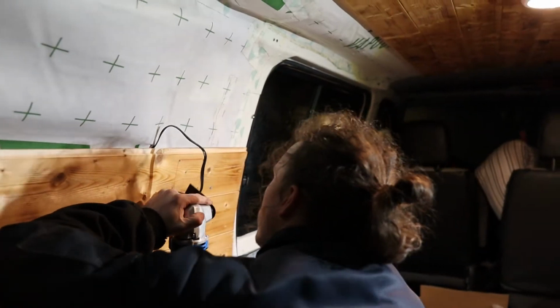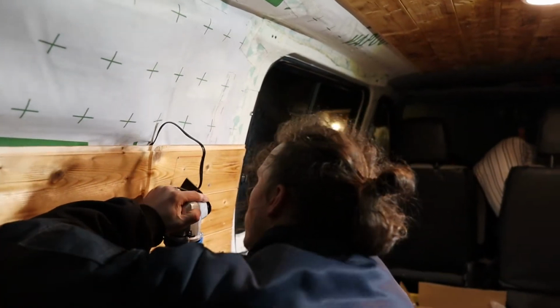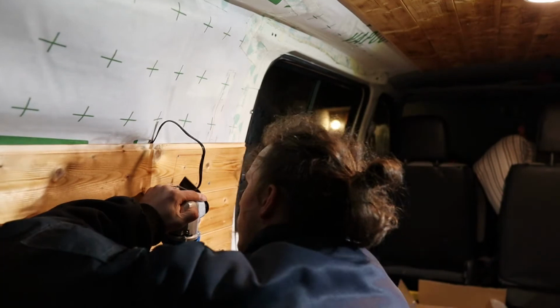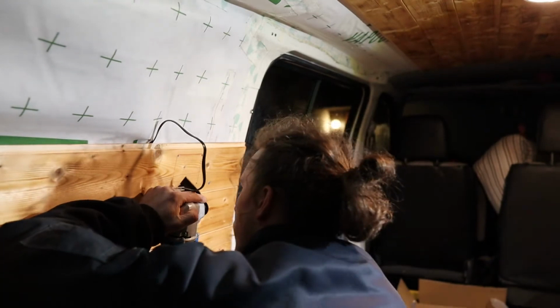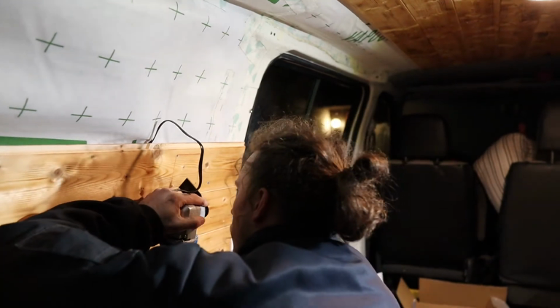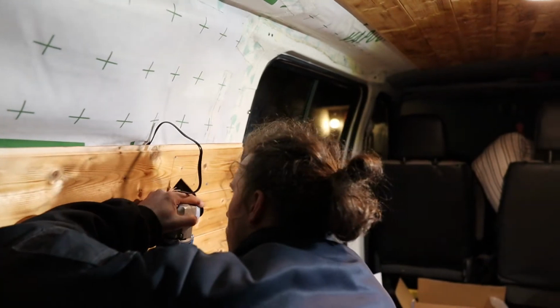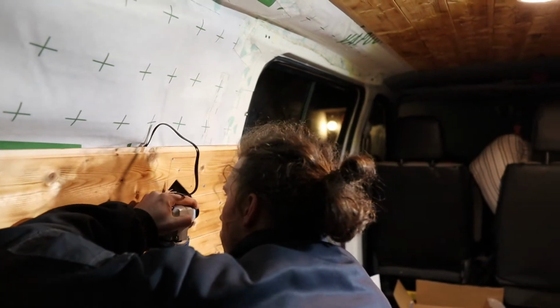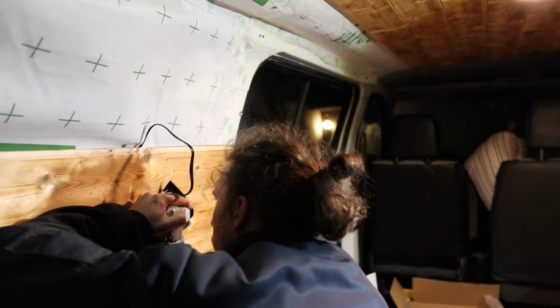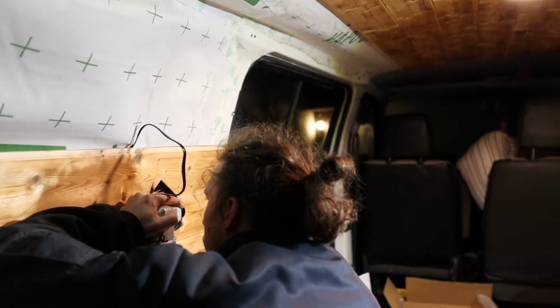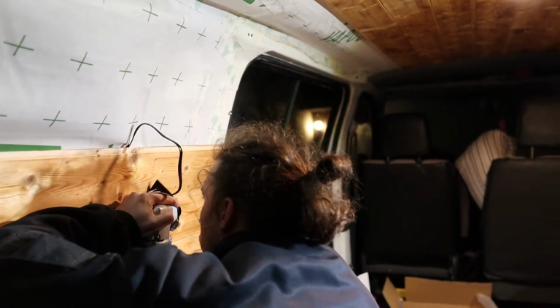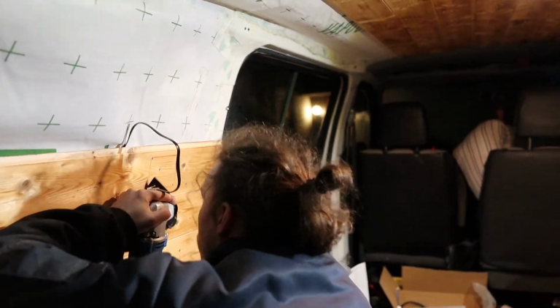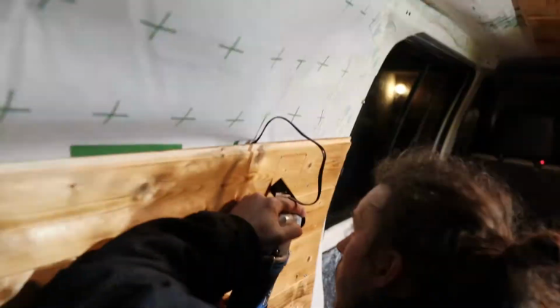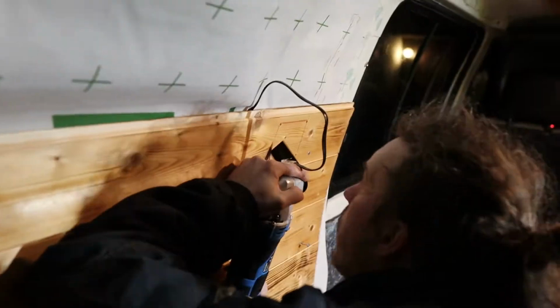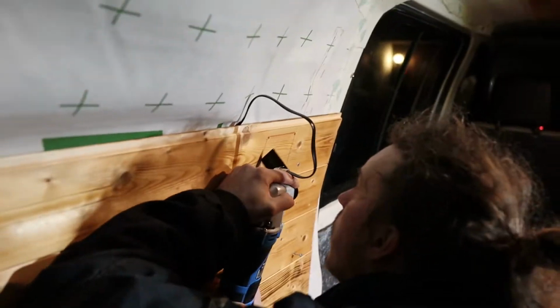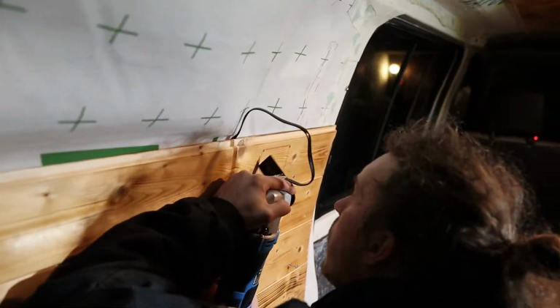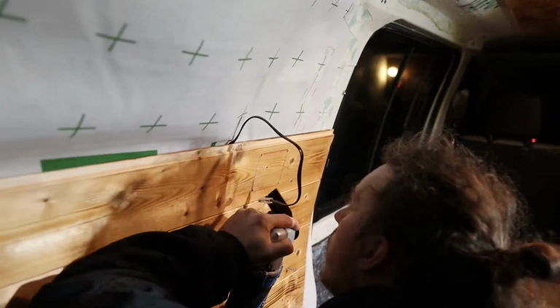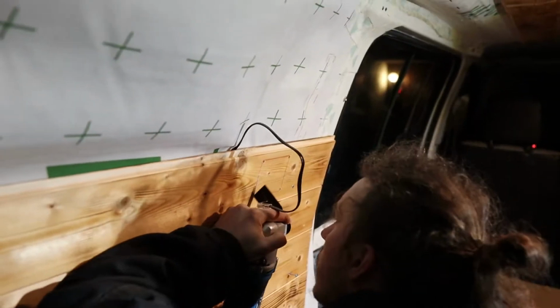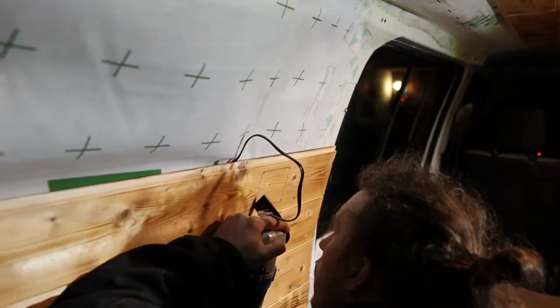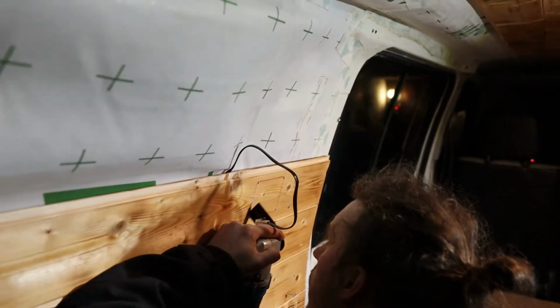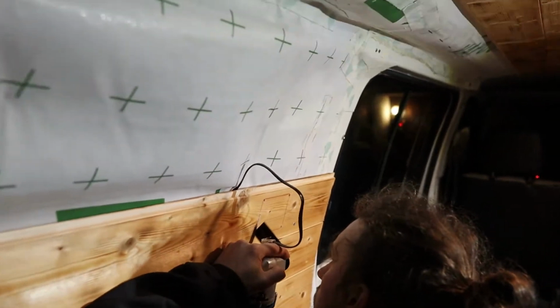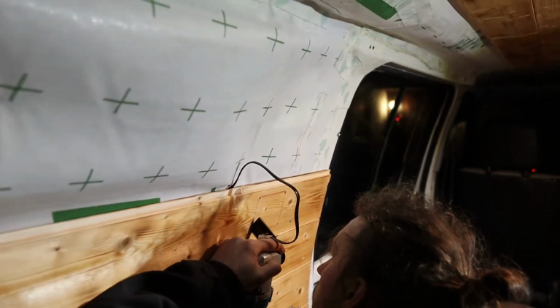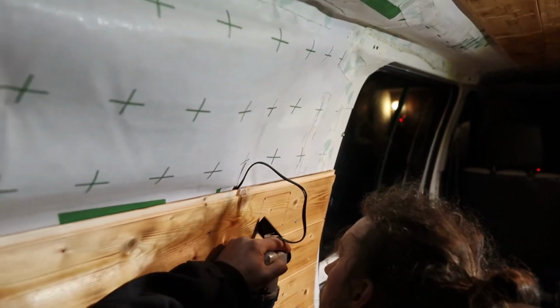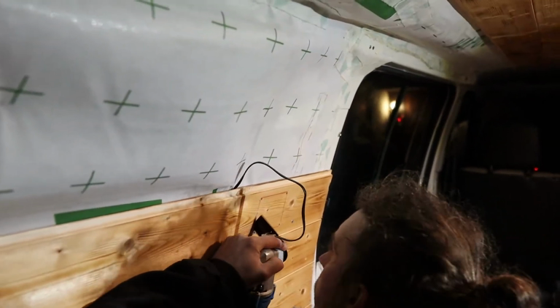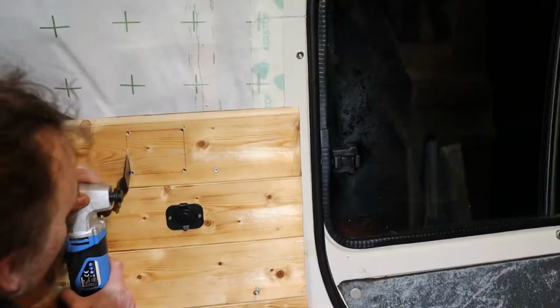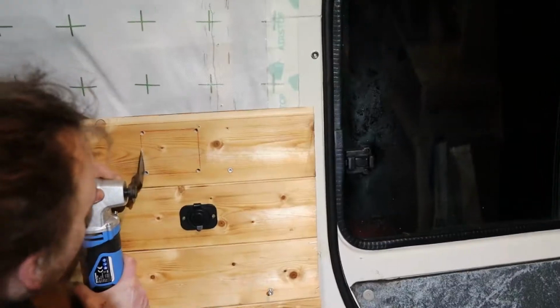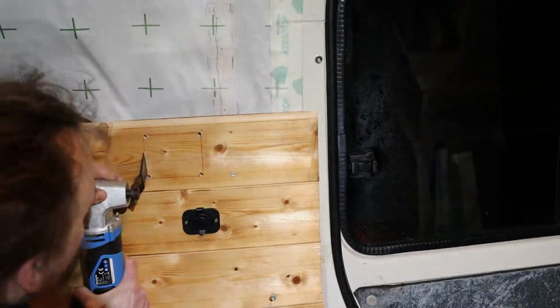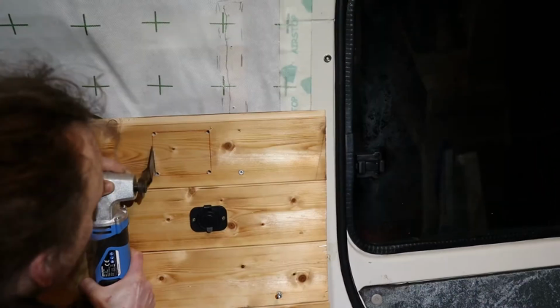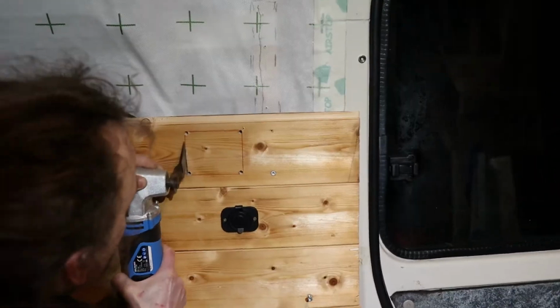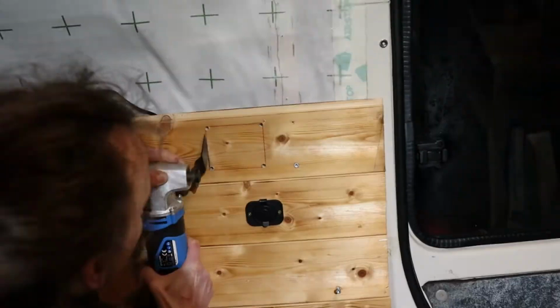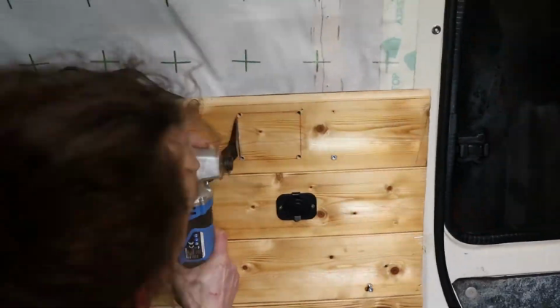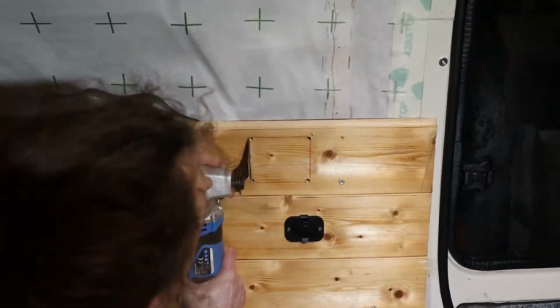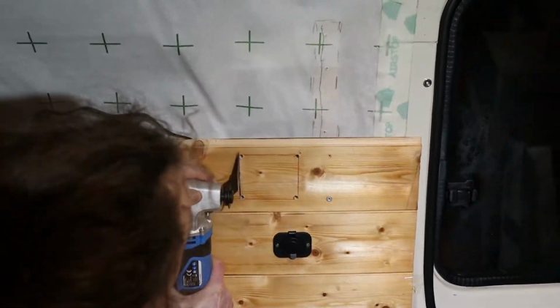Back to the little display for the inverter — we decided where on the wall to put it and cut a hole so we could install it into the wall panel.